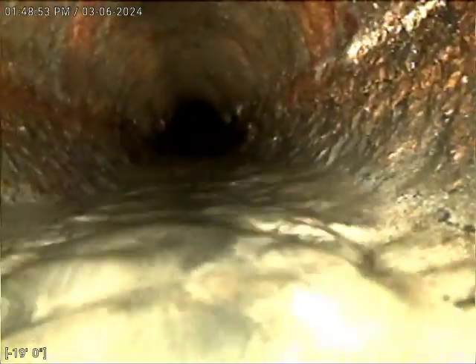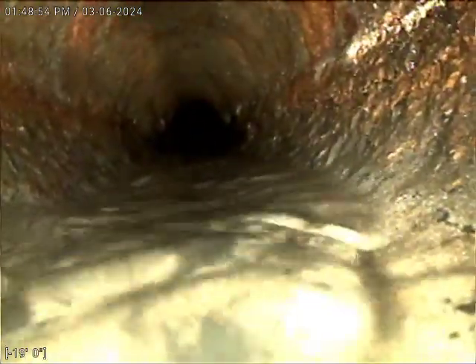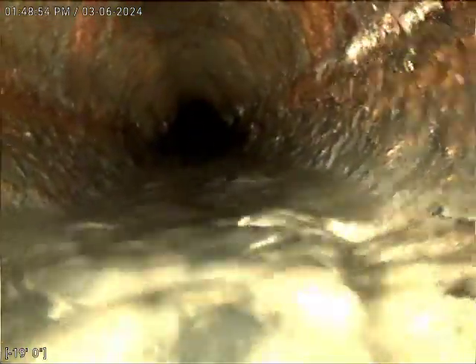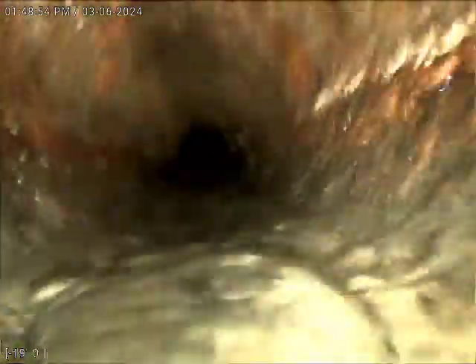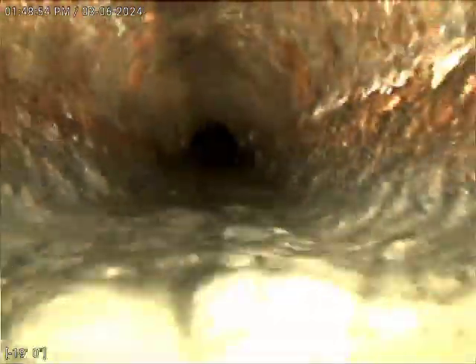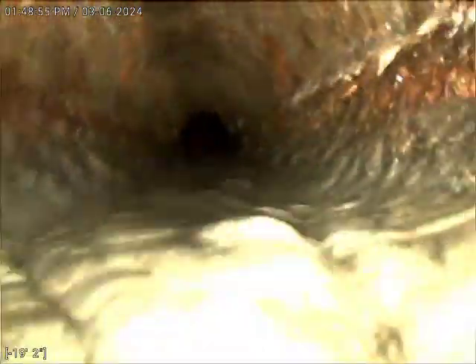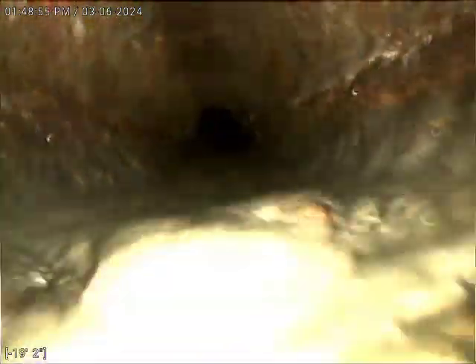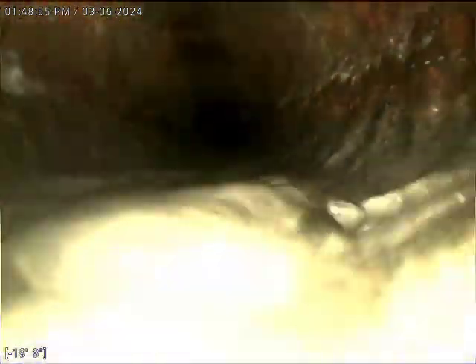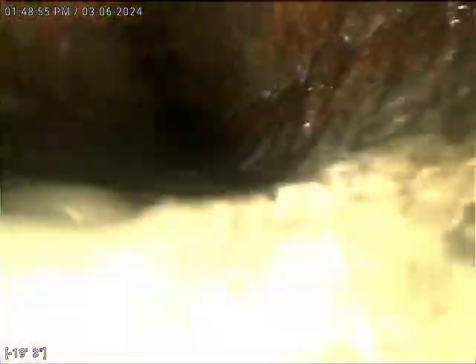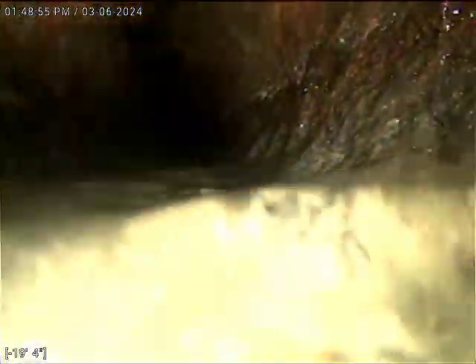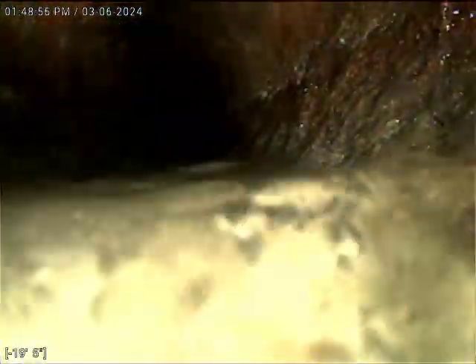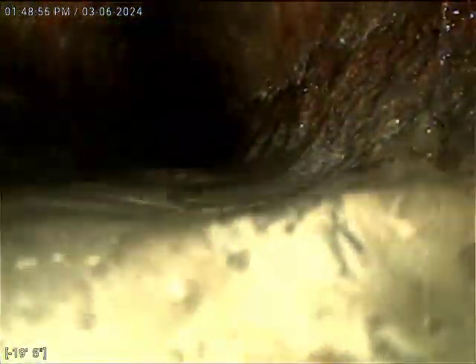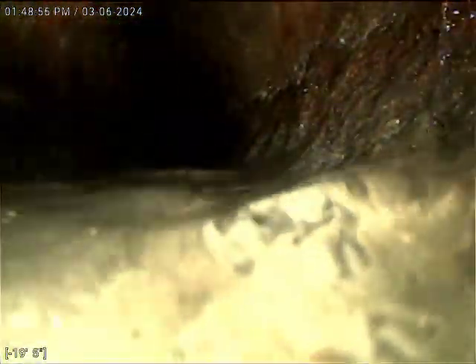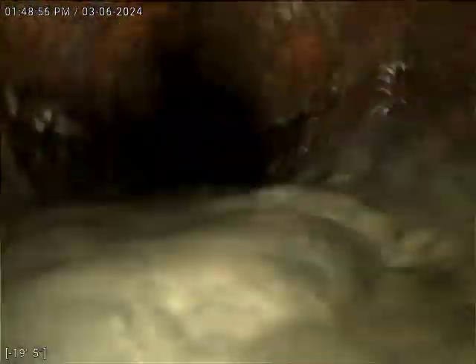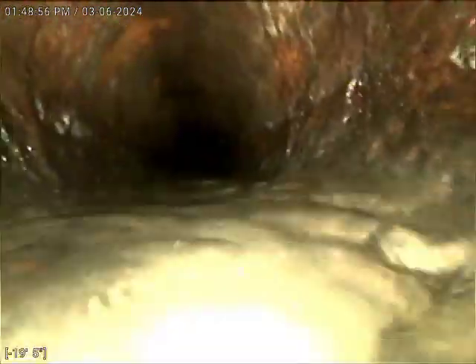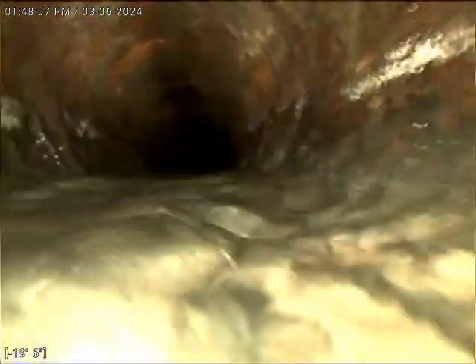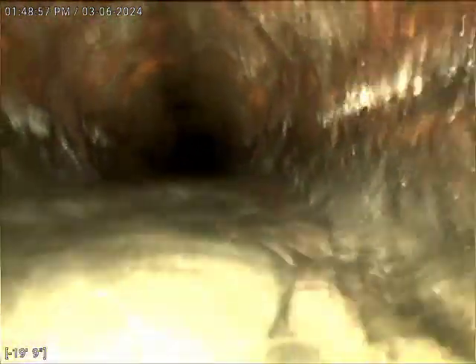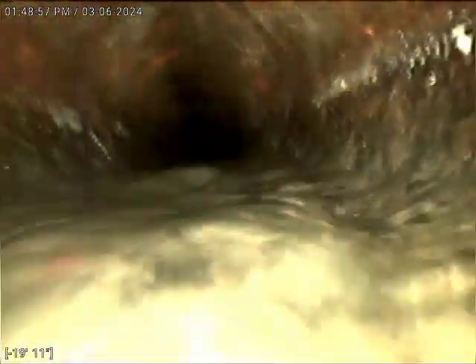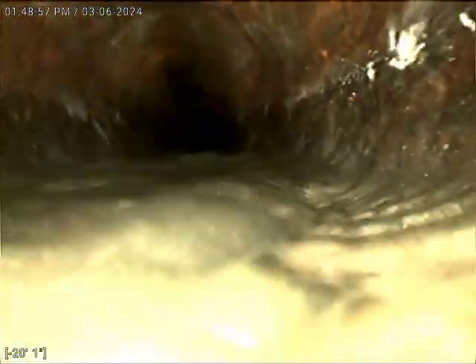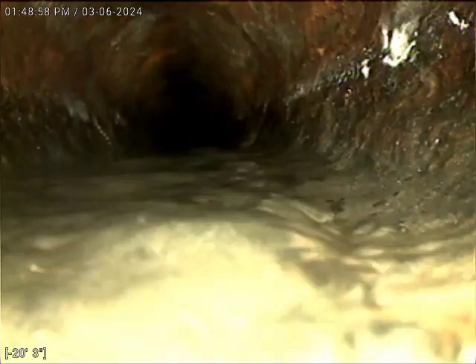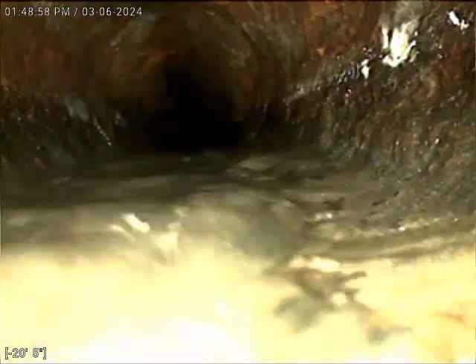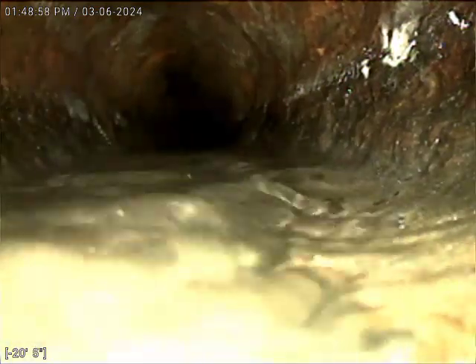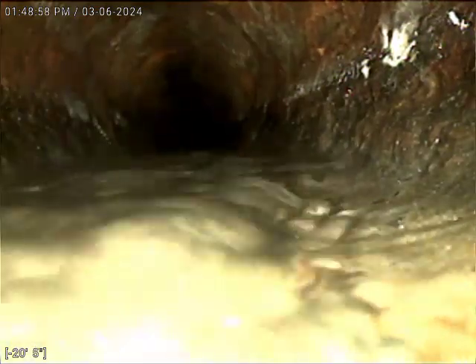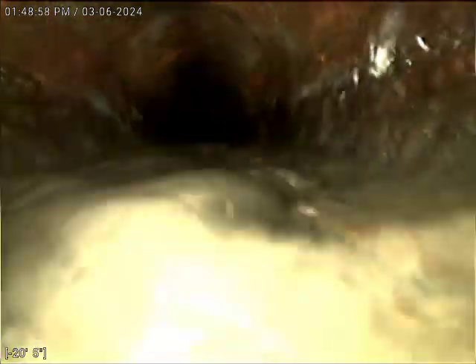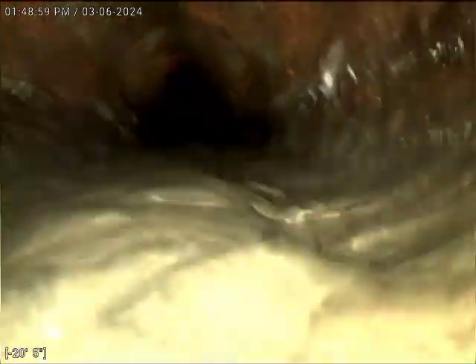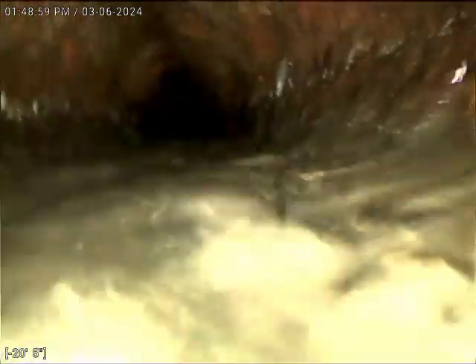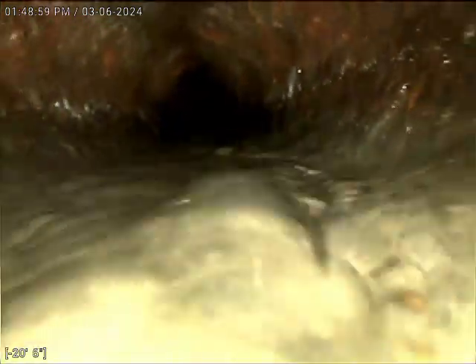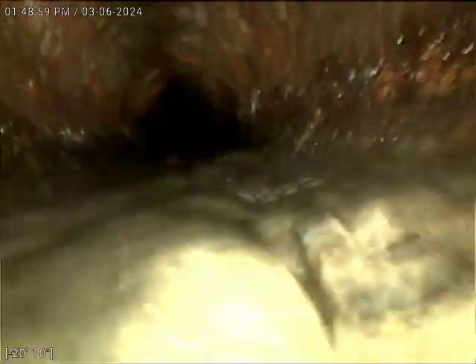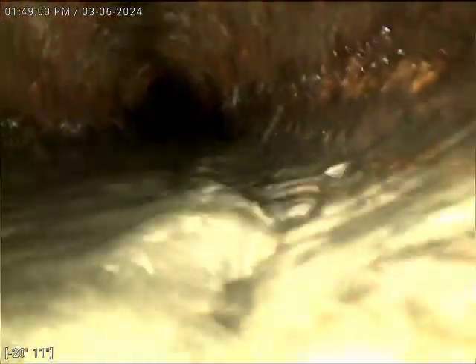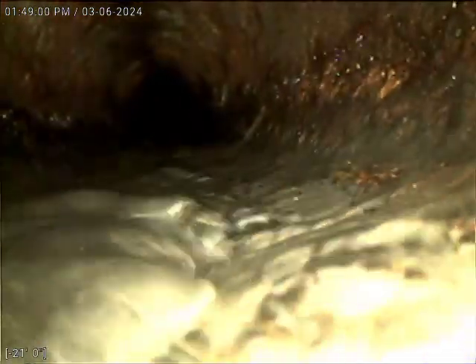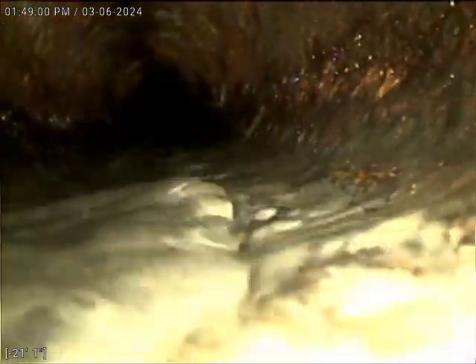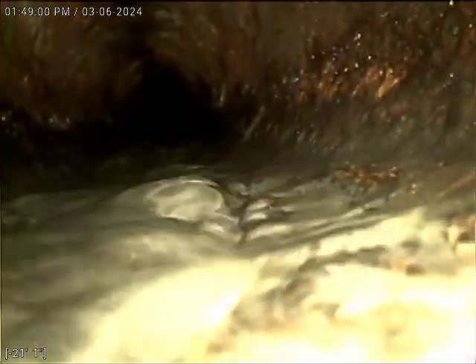Cast looks a little scaled — nothing to be concerned about. They did do a jetting, Roto-Rooter. Looks like they did a good job.